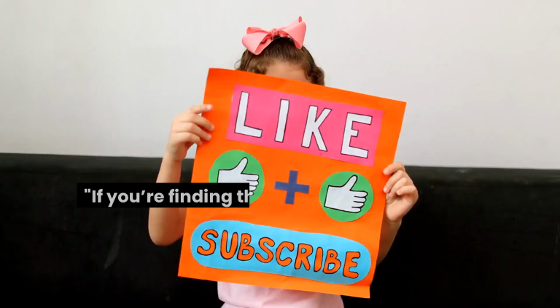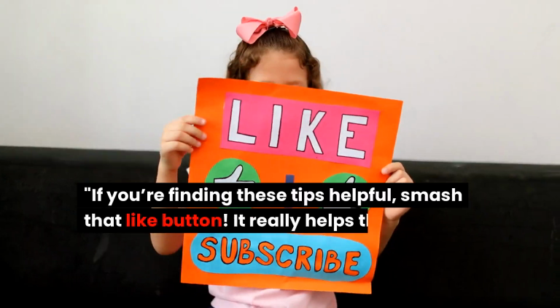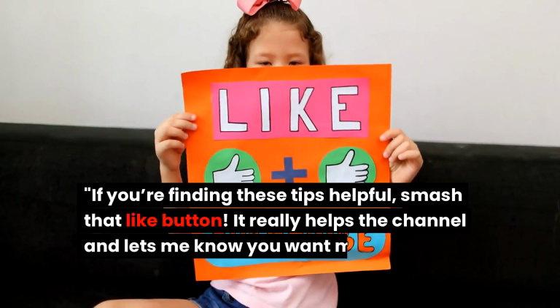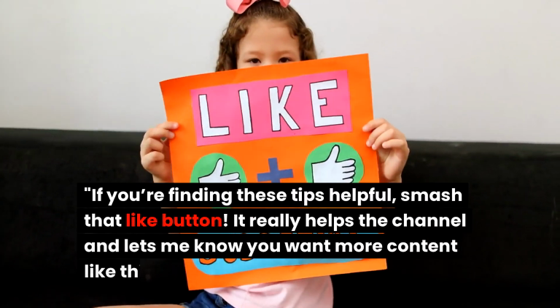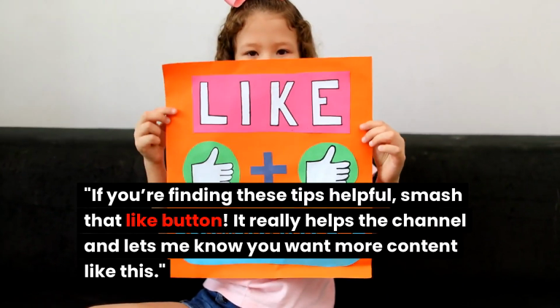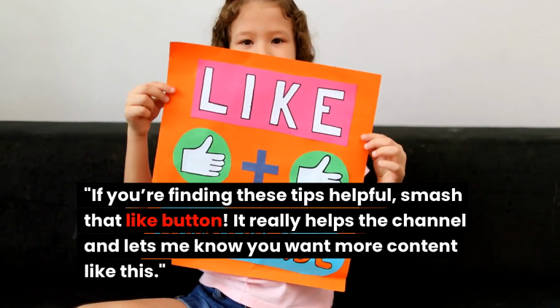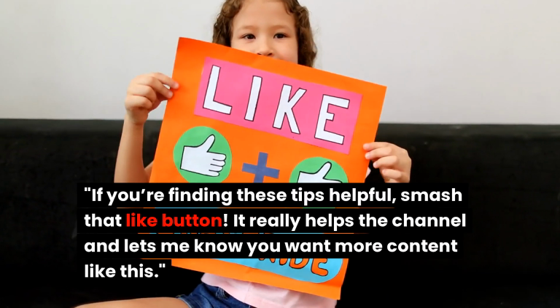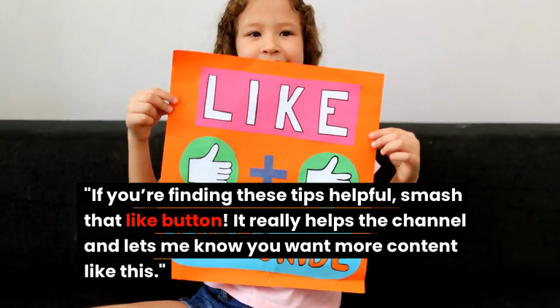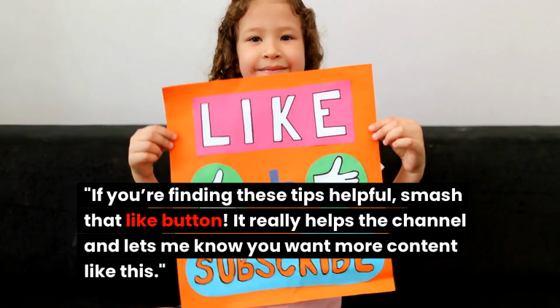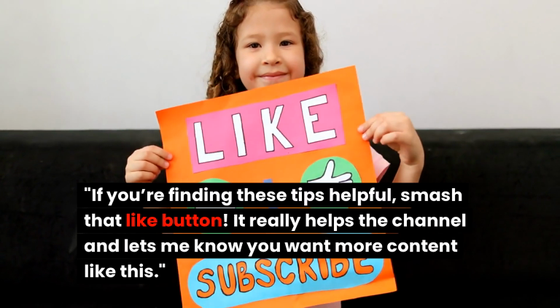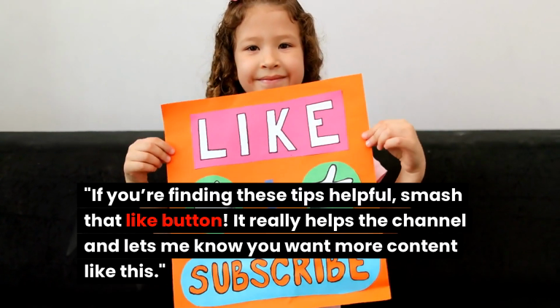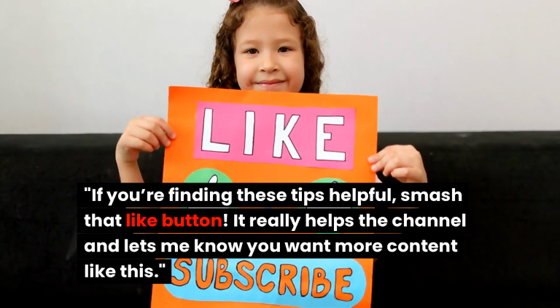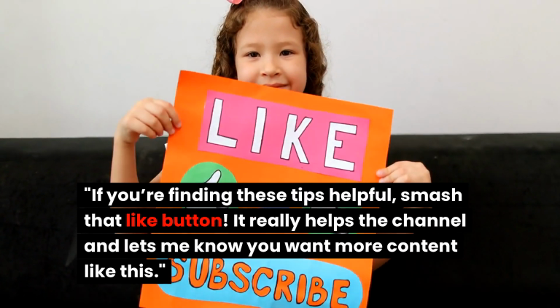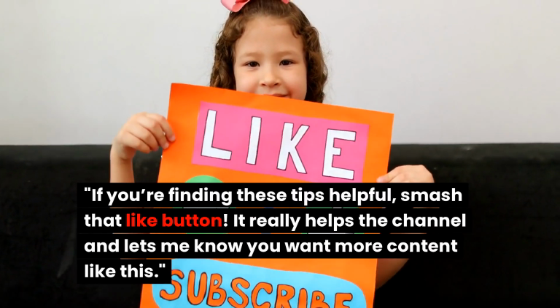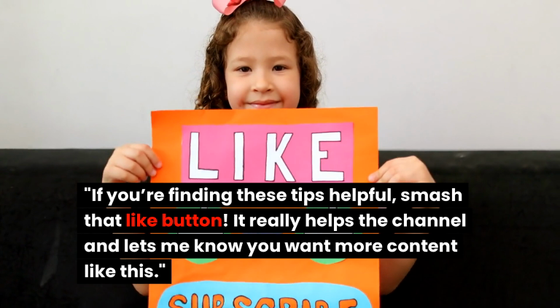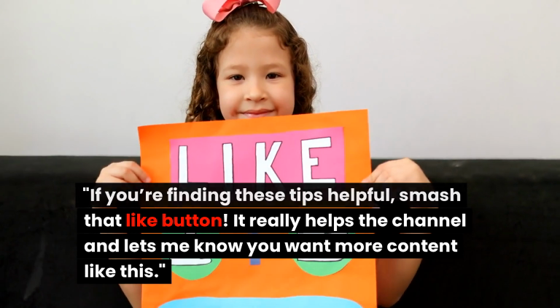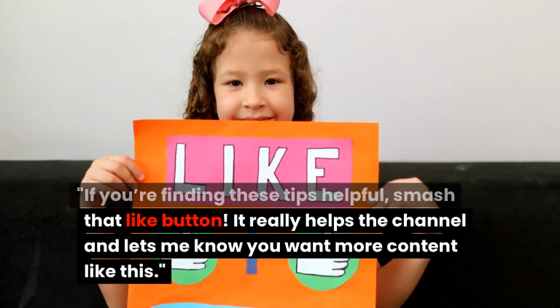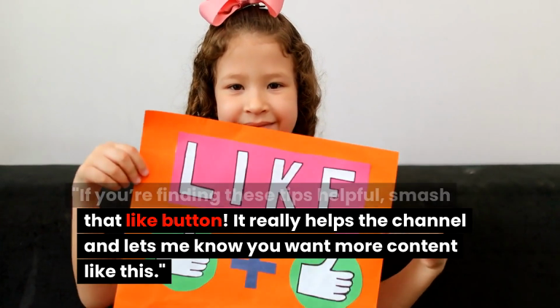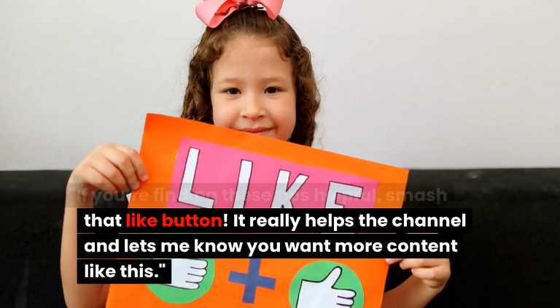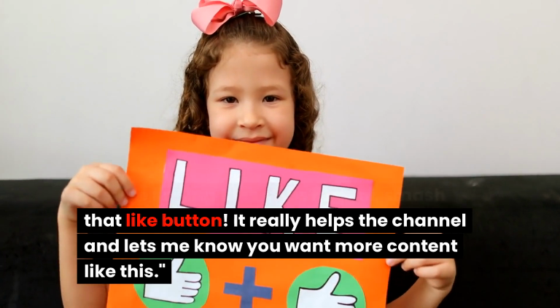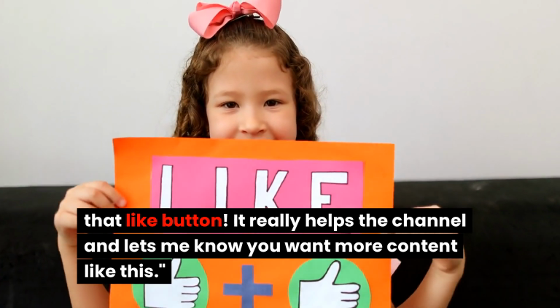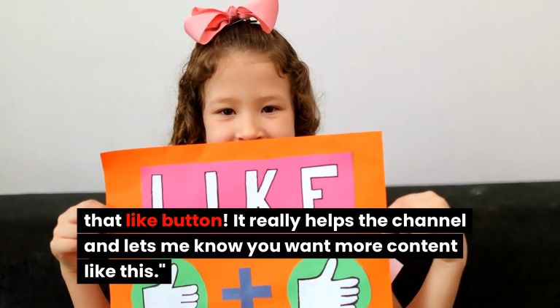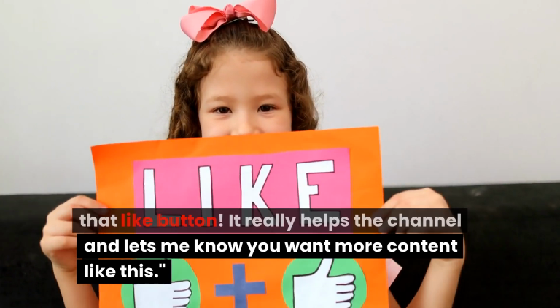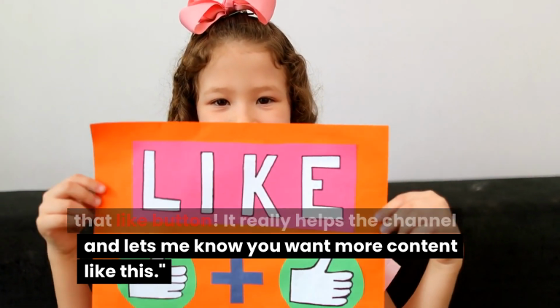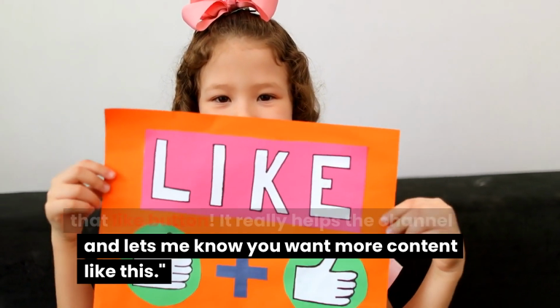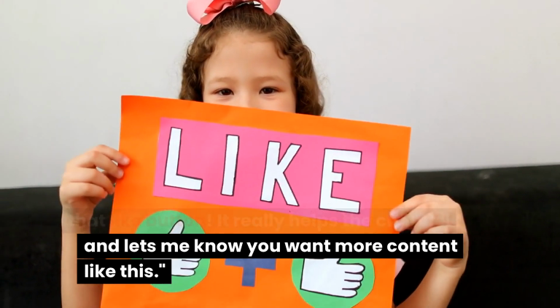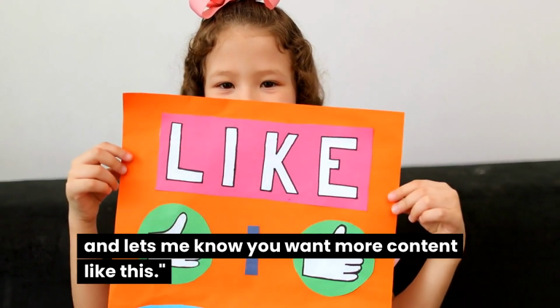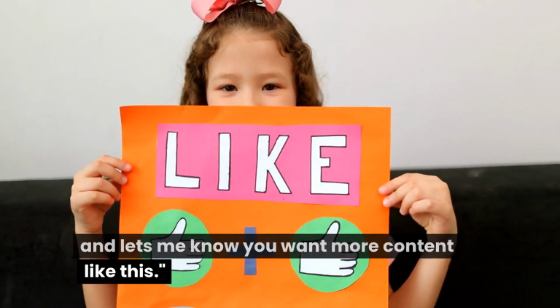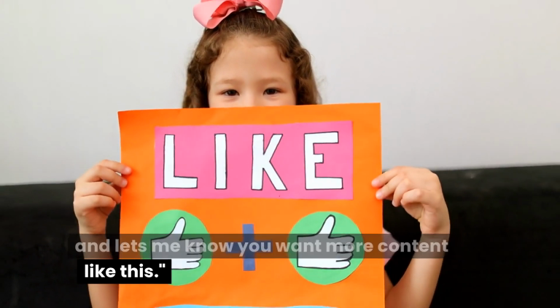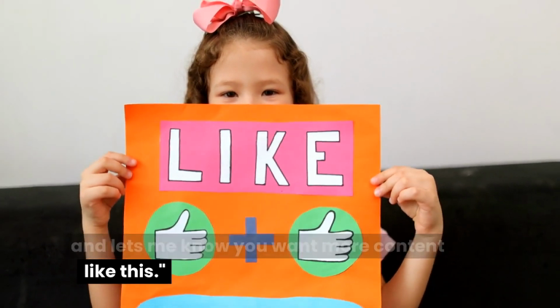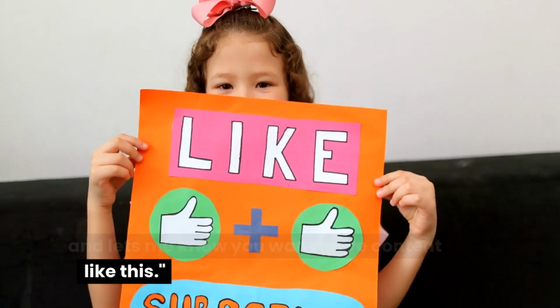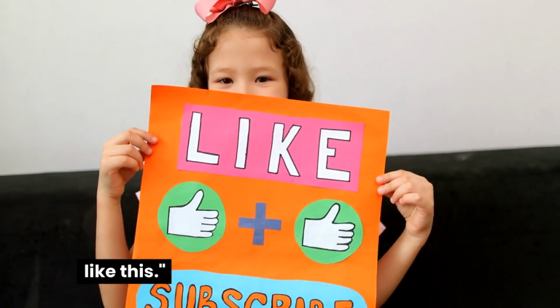If you're finding these tips helpful, smash that like button — it really helps the channel and lets me know you want more content like this.